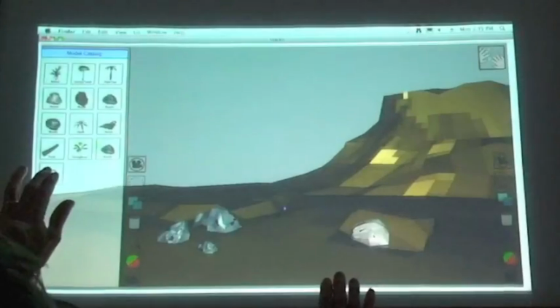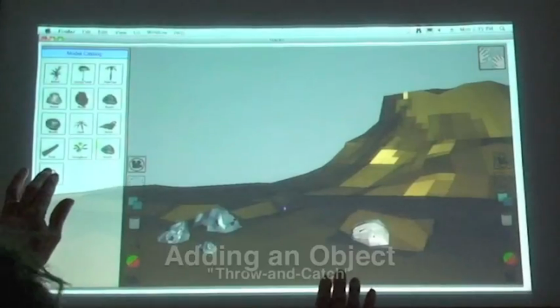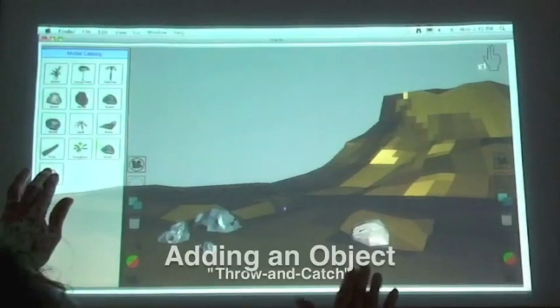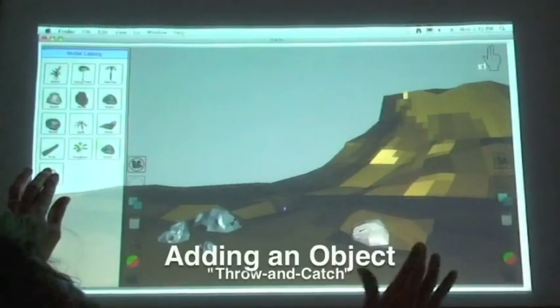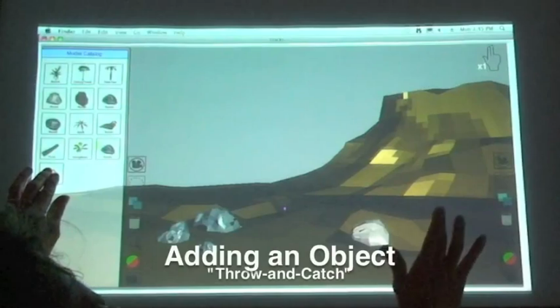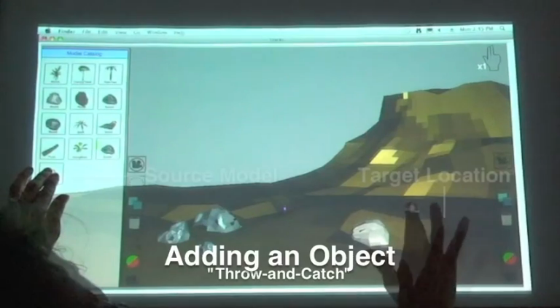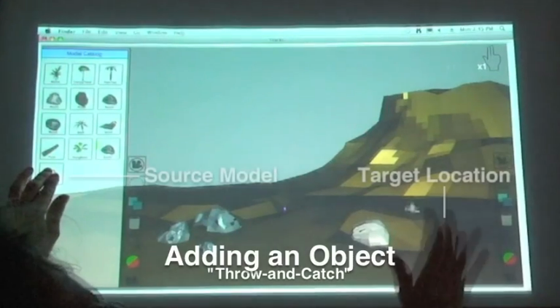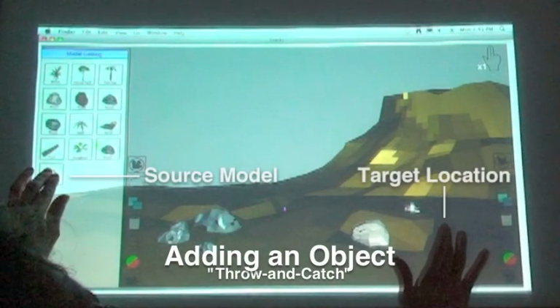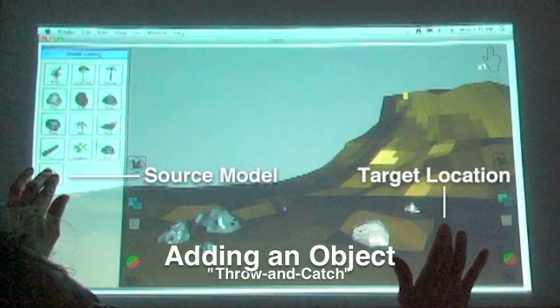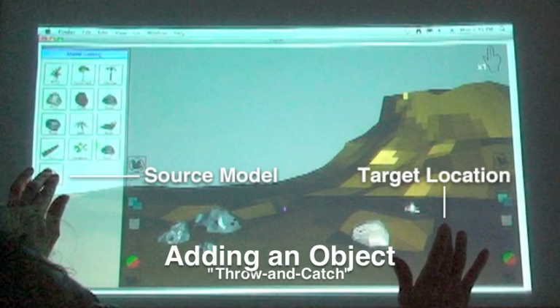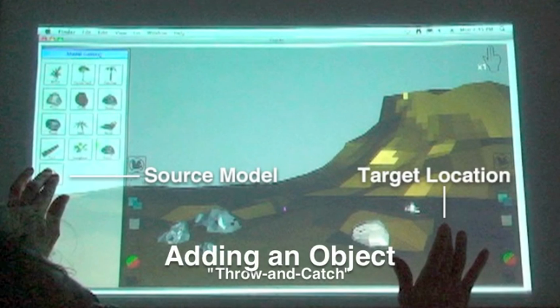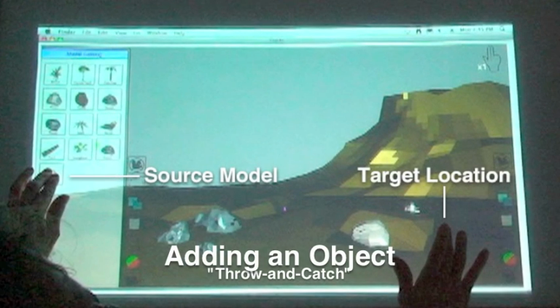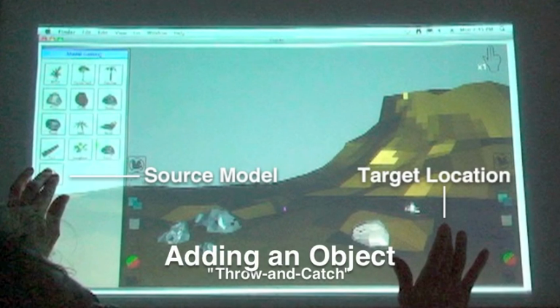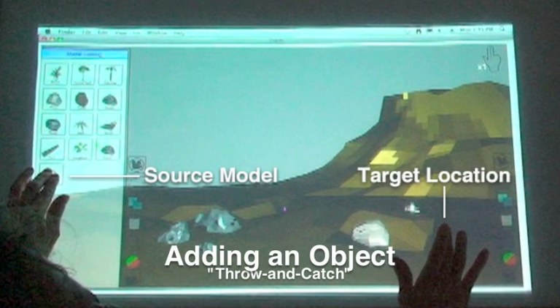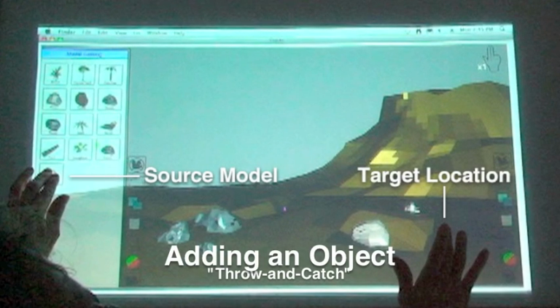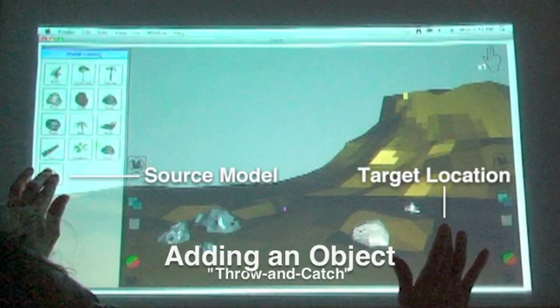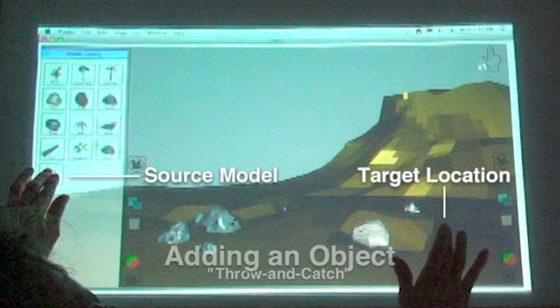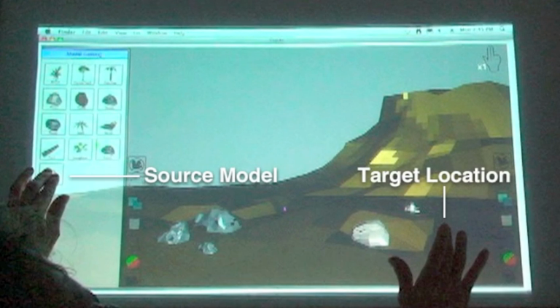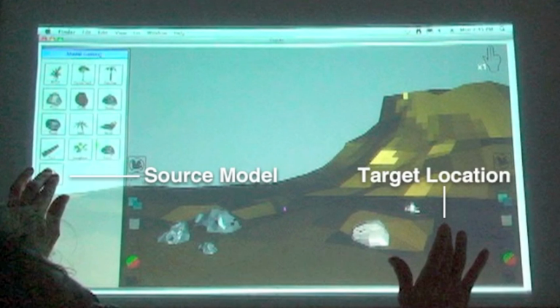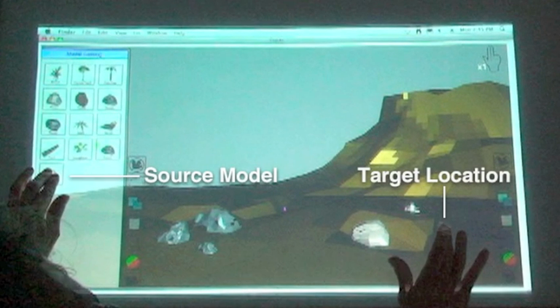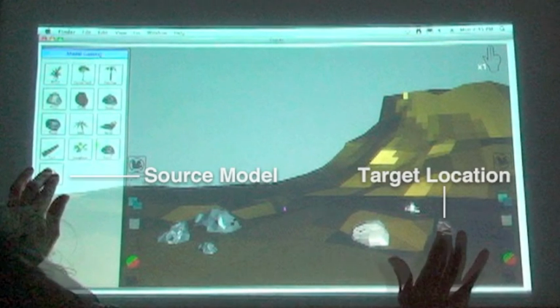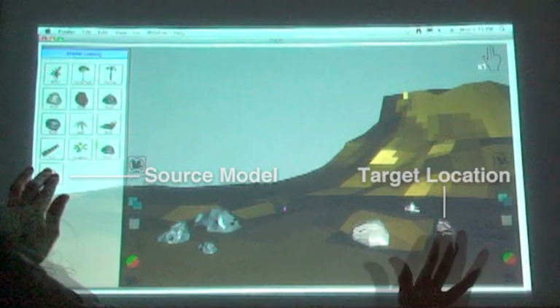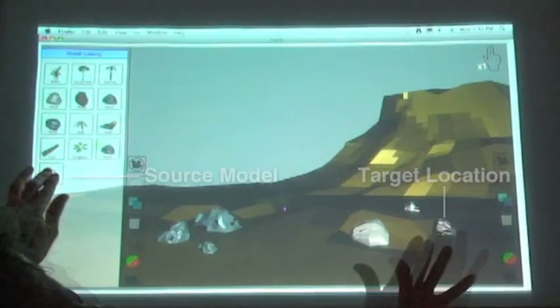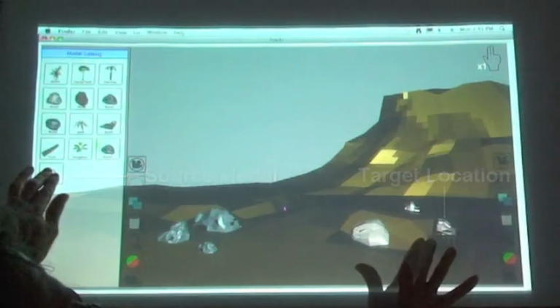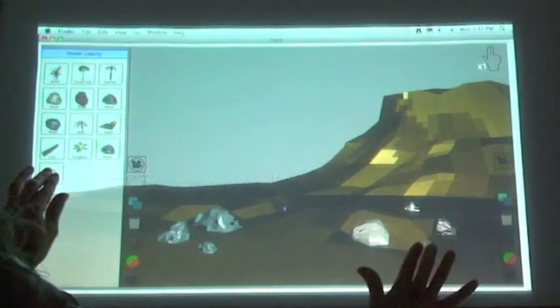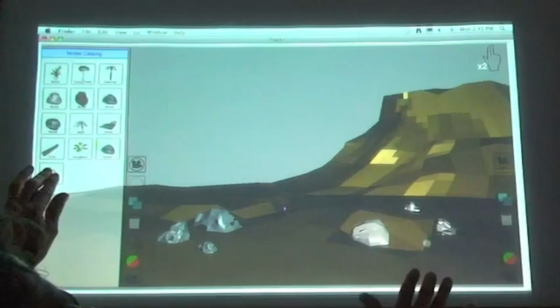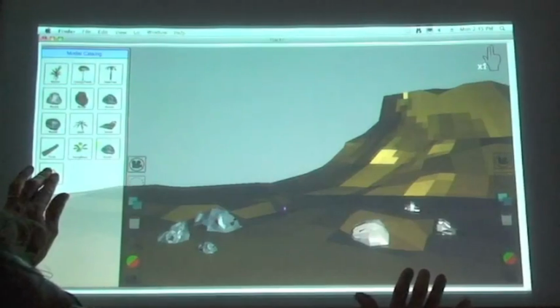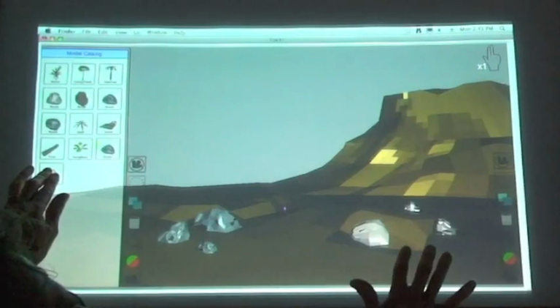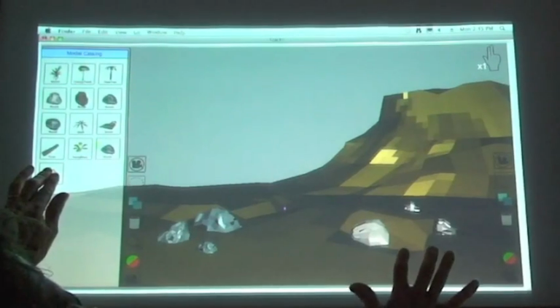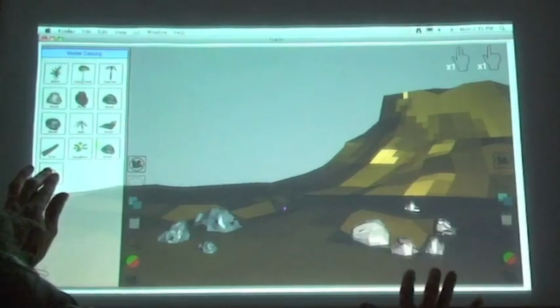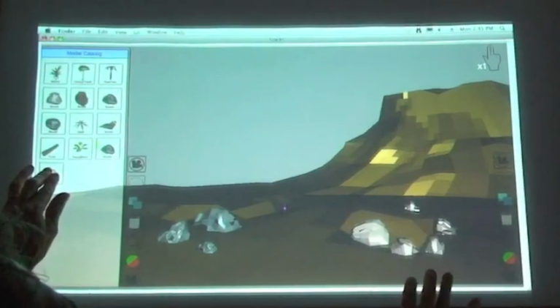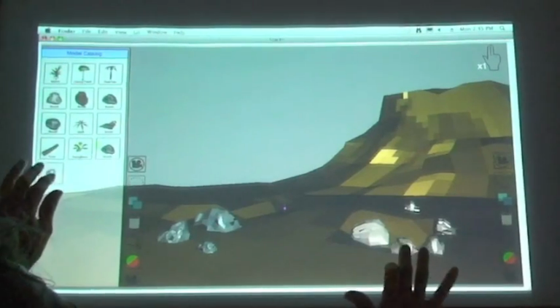To add an object to the set, he selects a model in the catalog with one hand, and then touches the locations in the scene in which to place it.